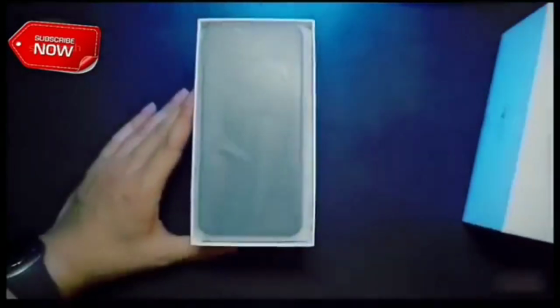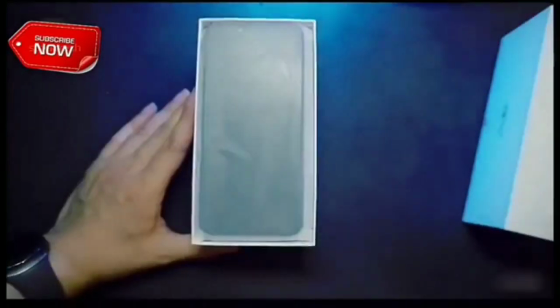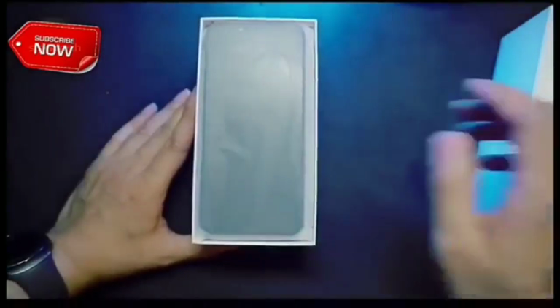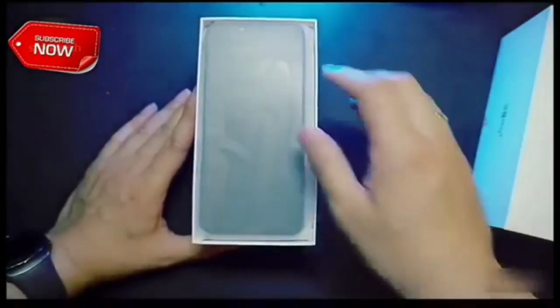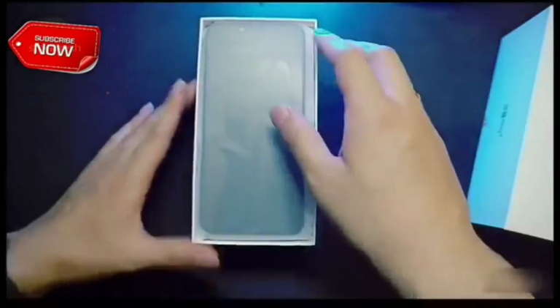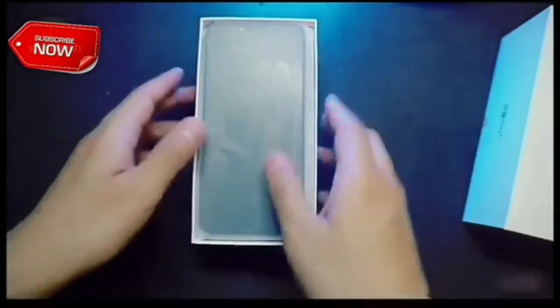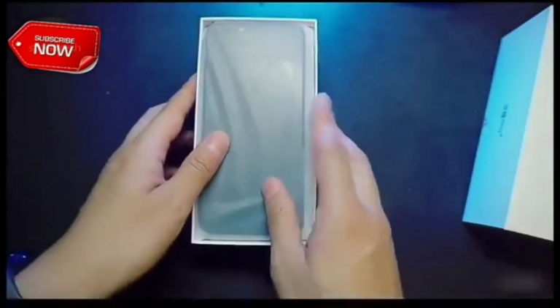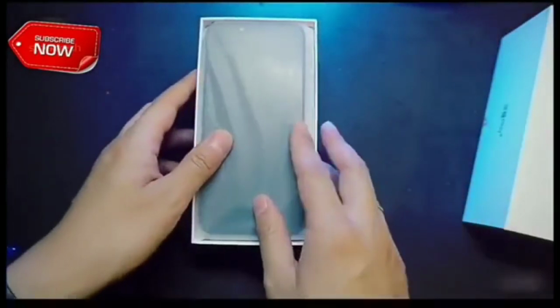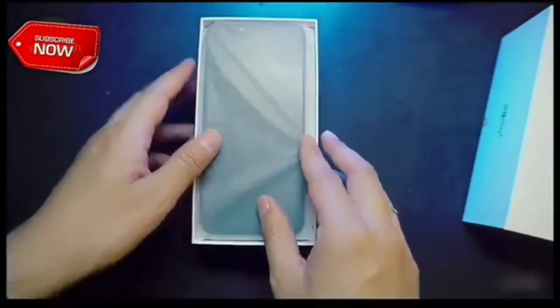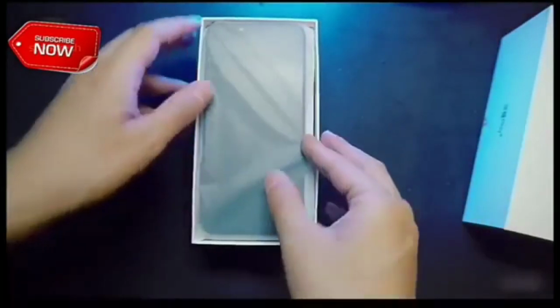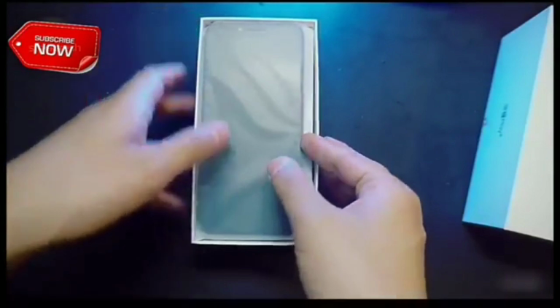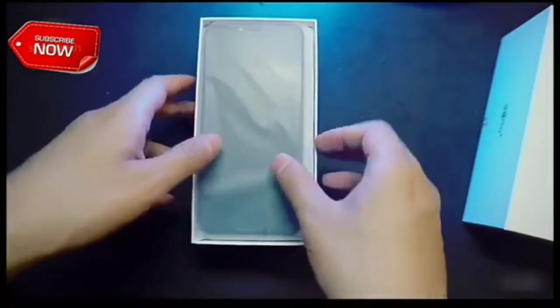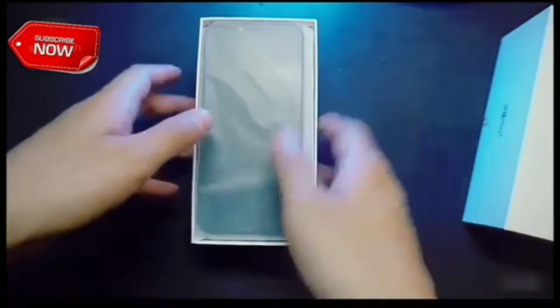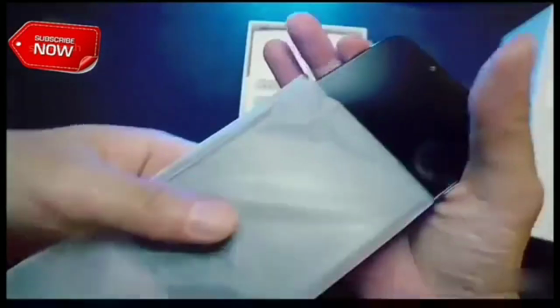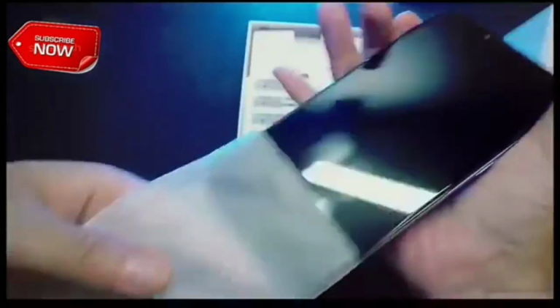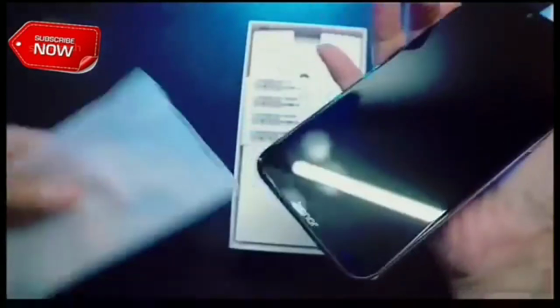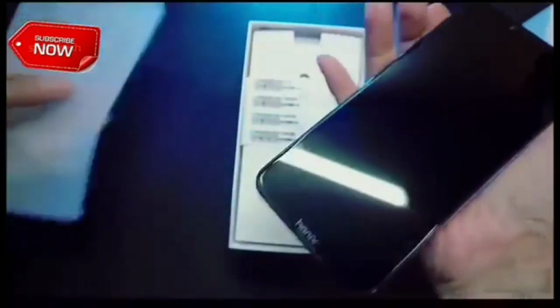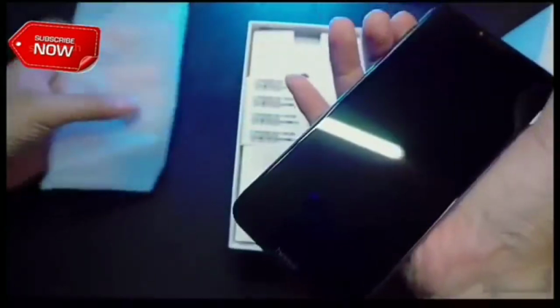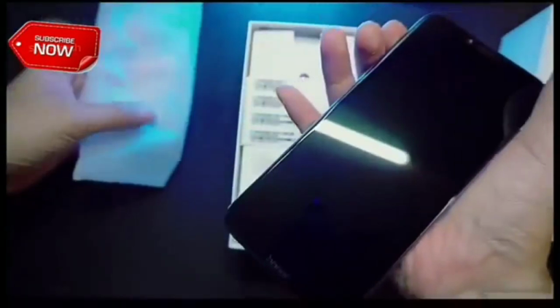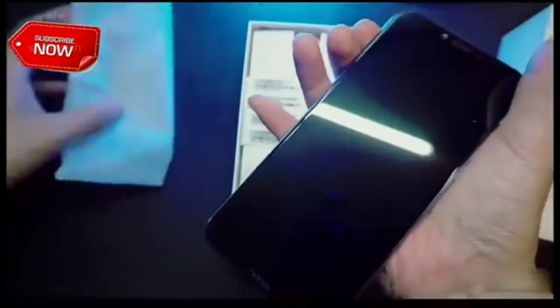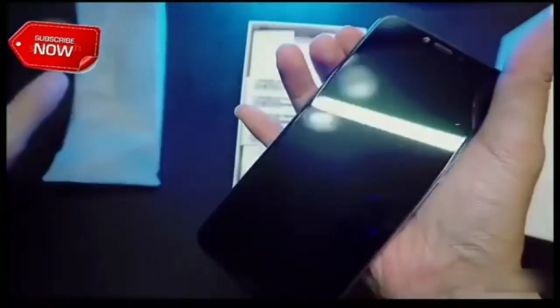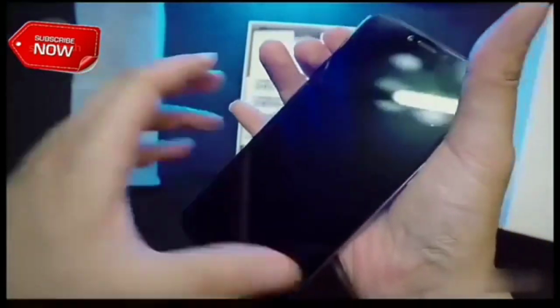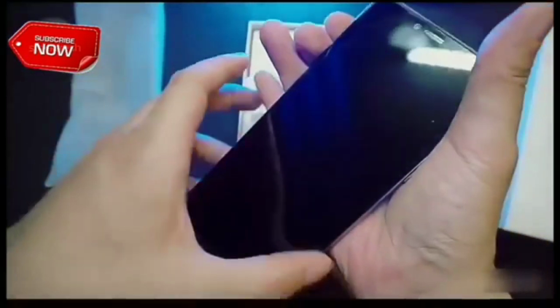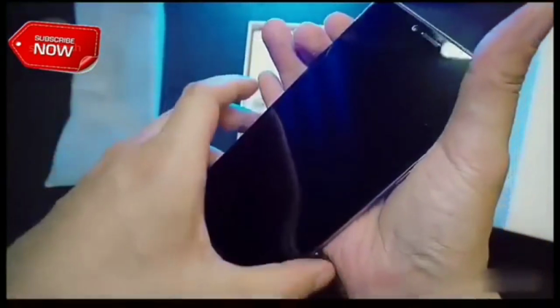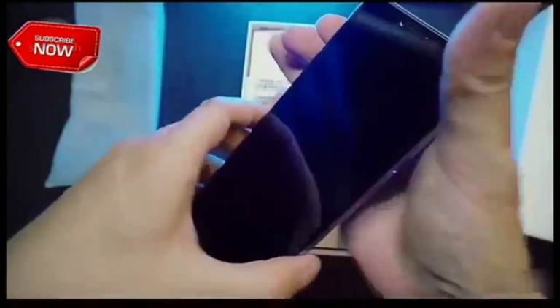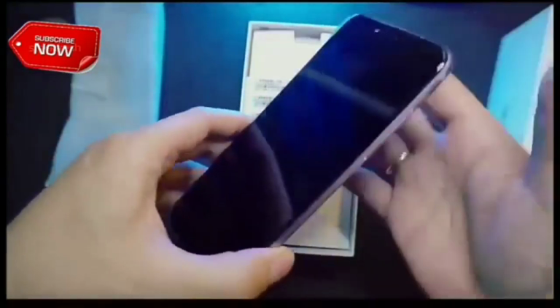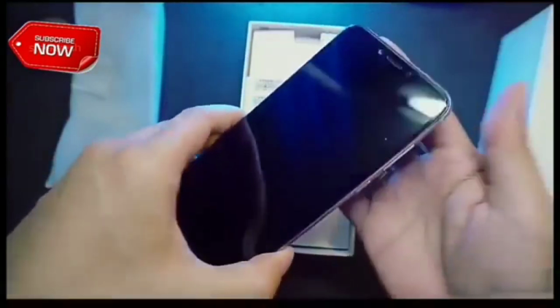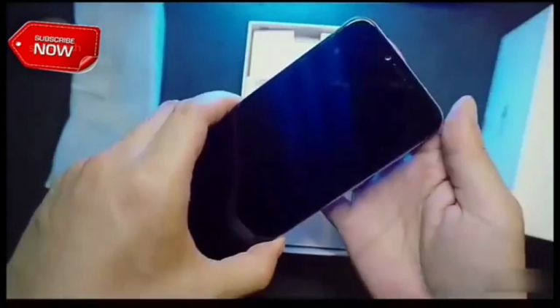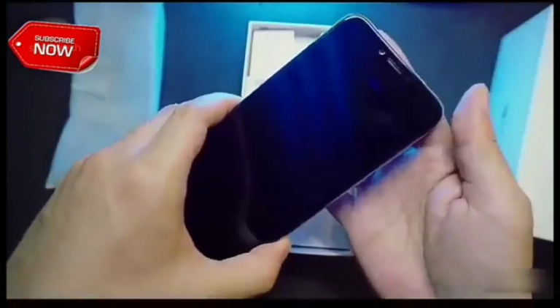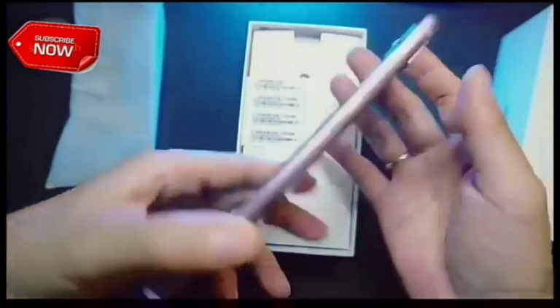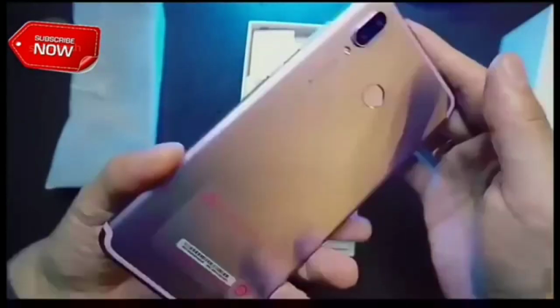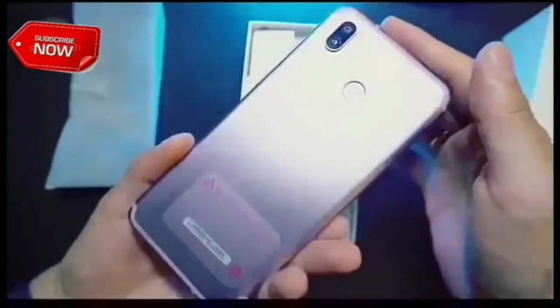On opening the box we are greeted by the phone itself. The color of the phone is Nebula Violet.